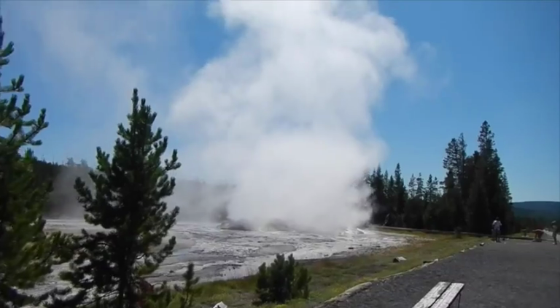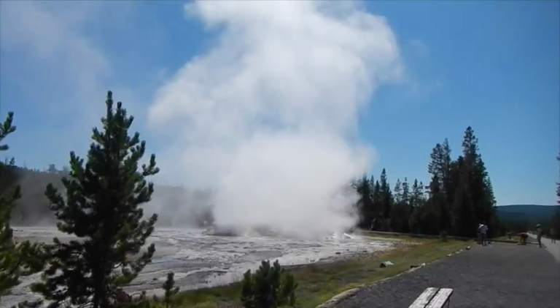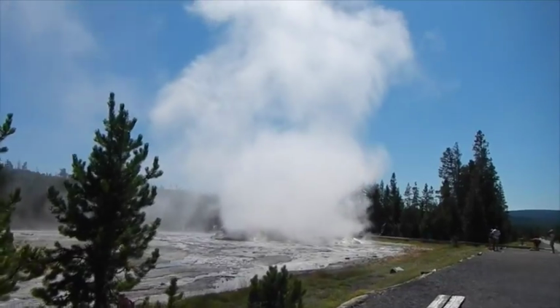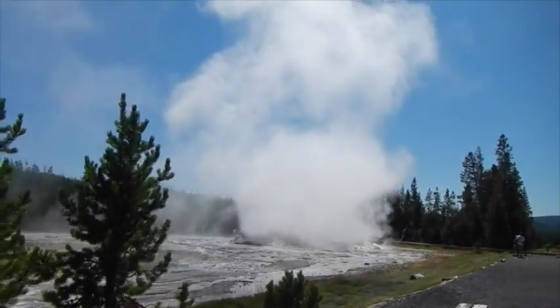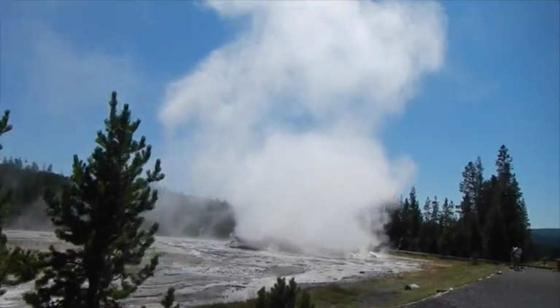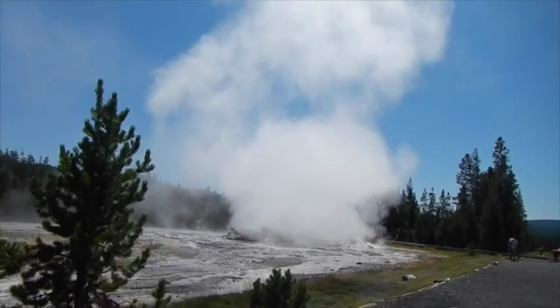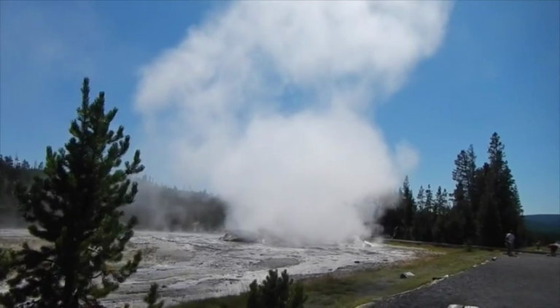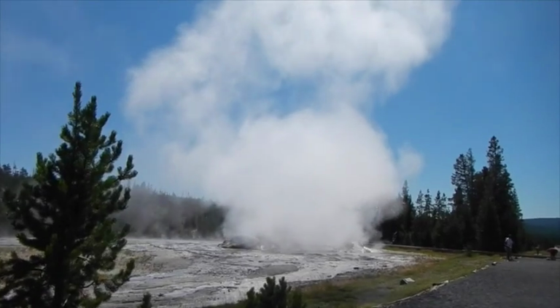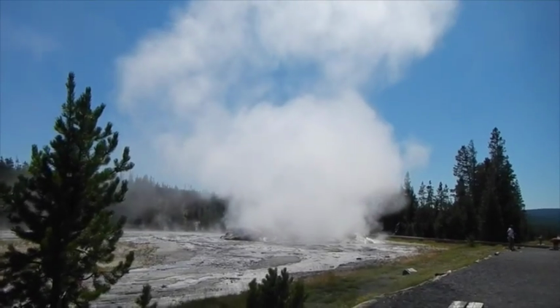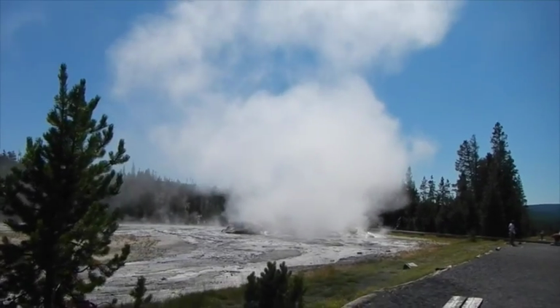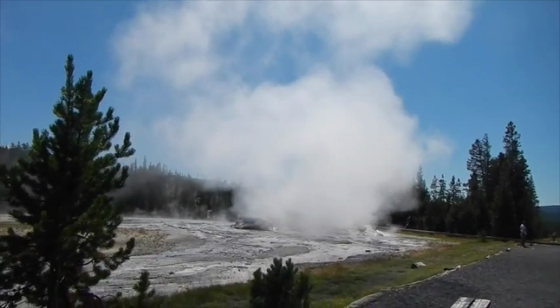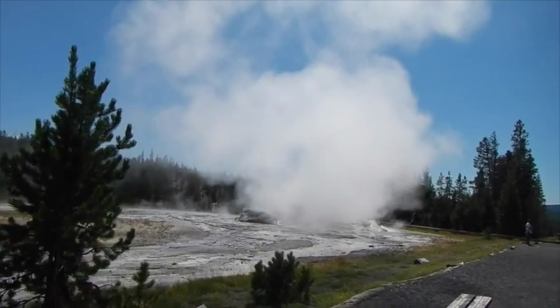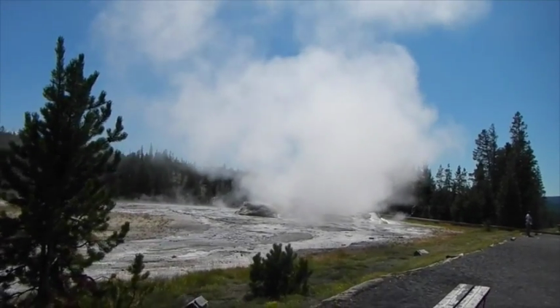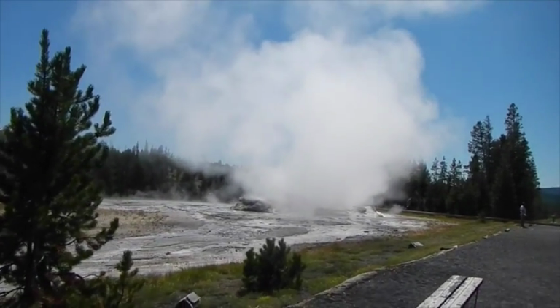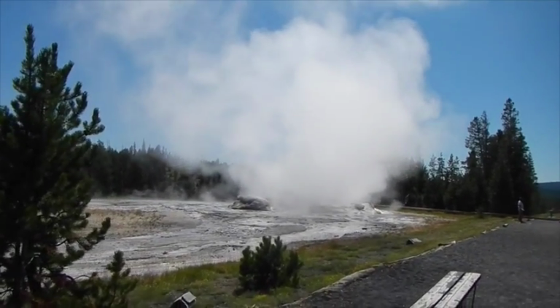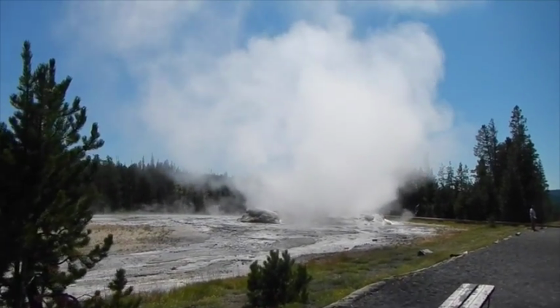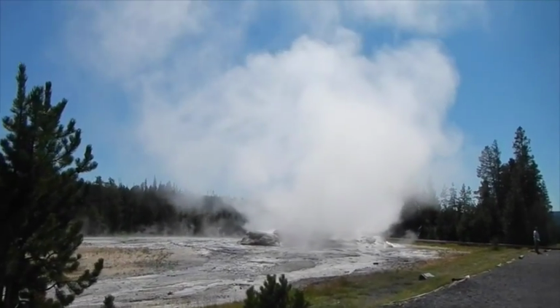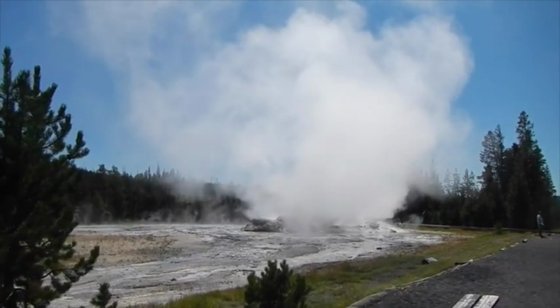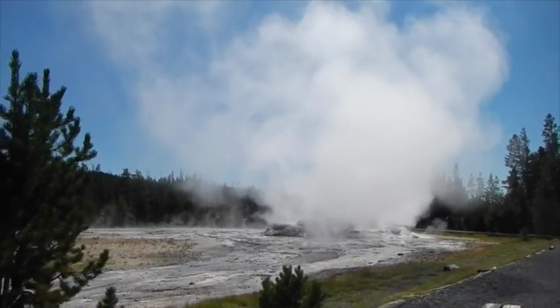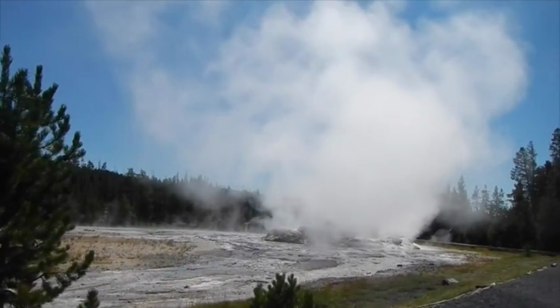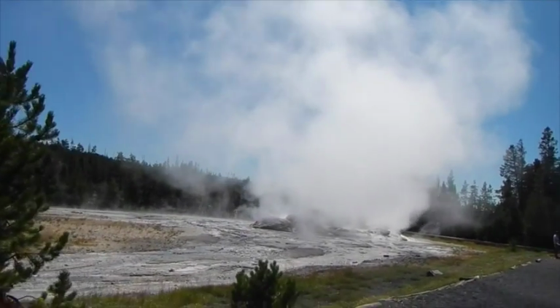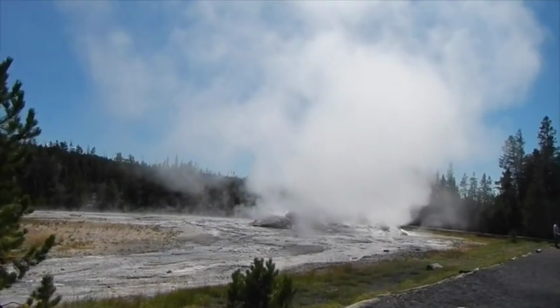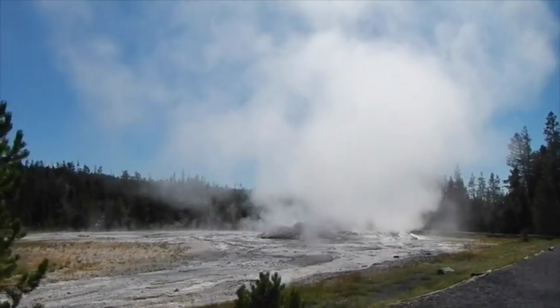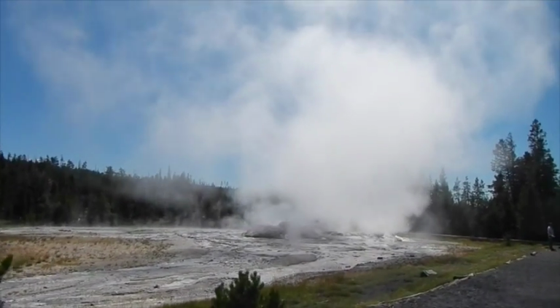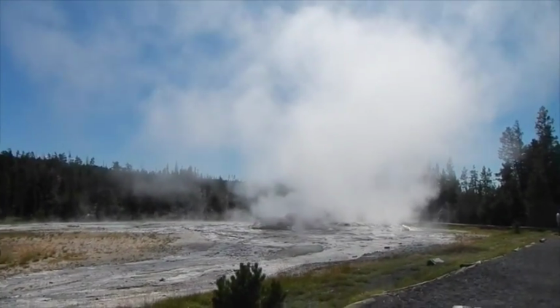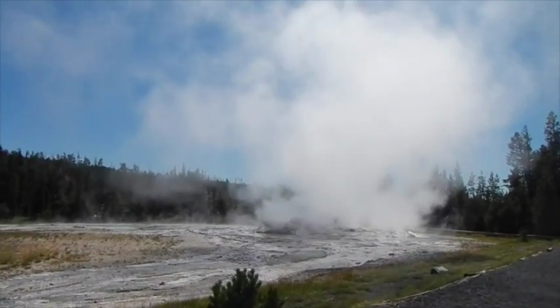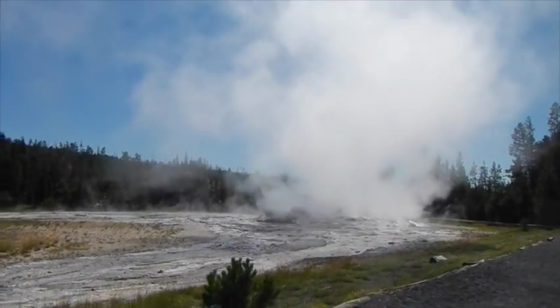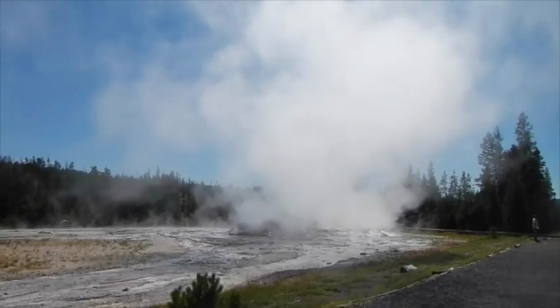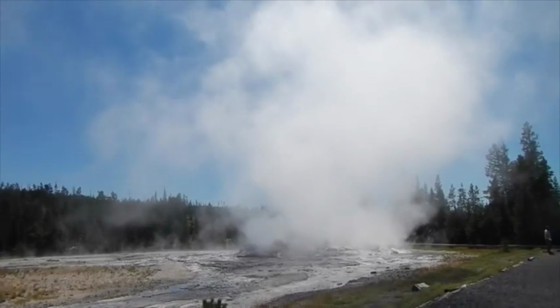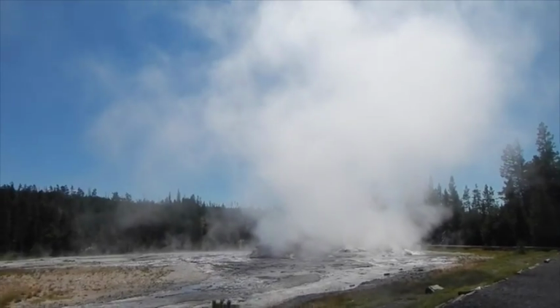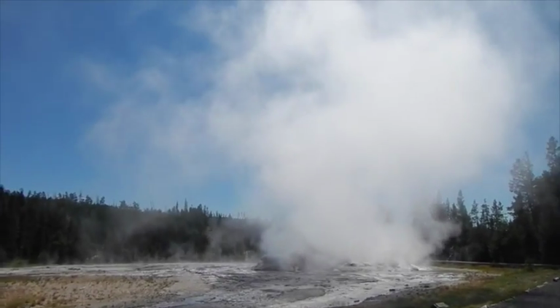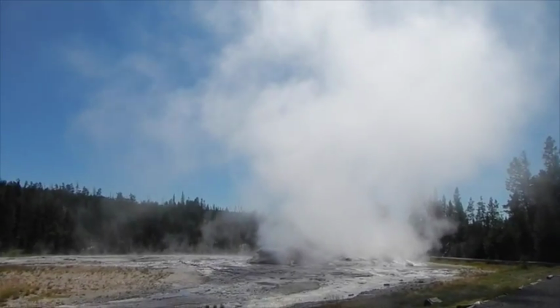It's erupting. Which one is this one? I don't know — I have to go look at it. It is Rado Fountain.